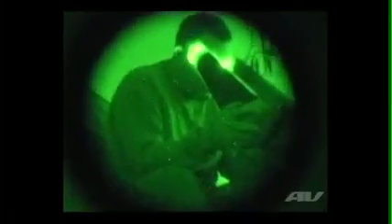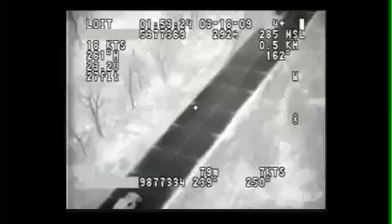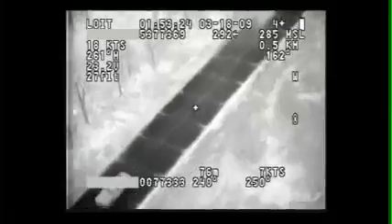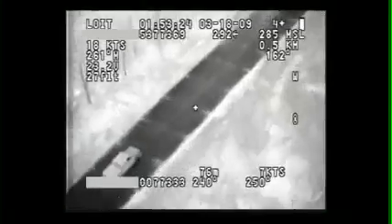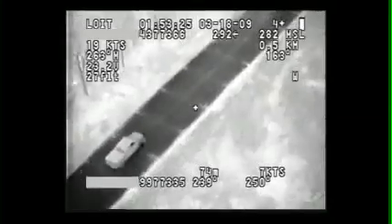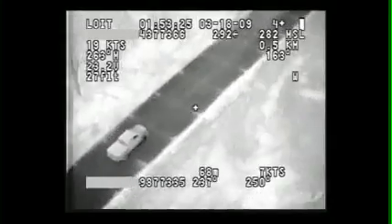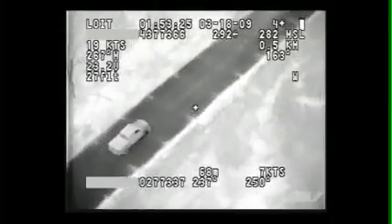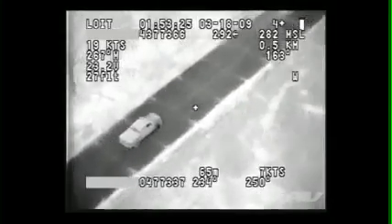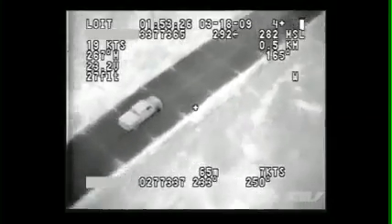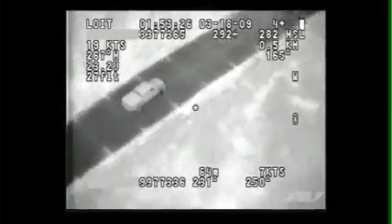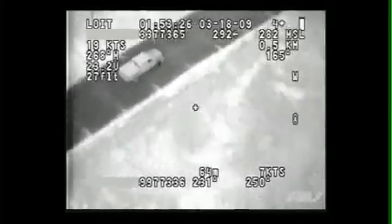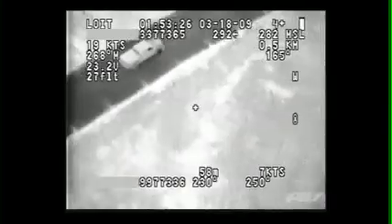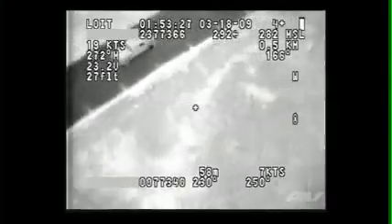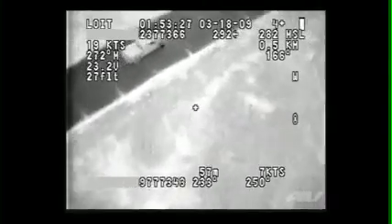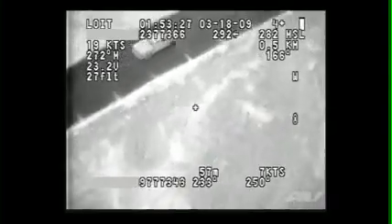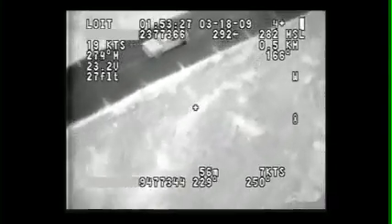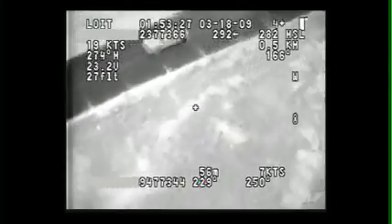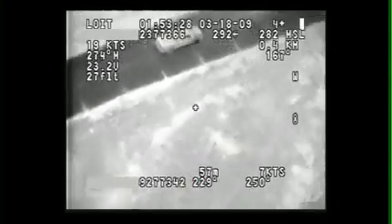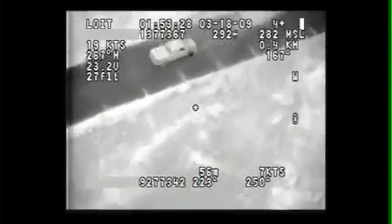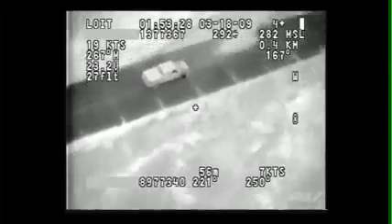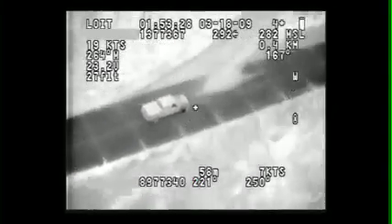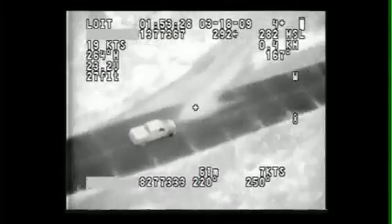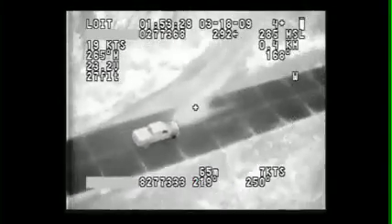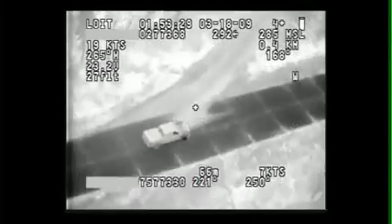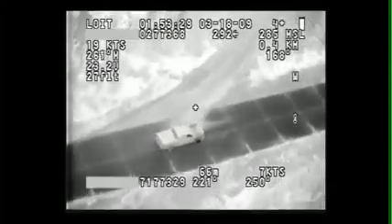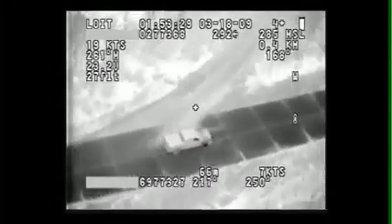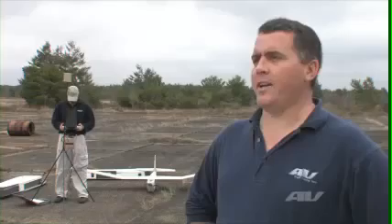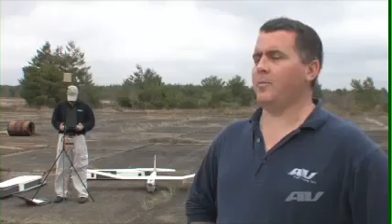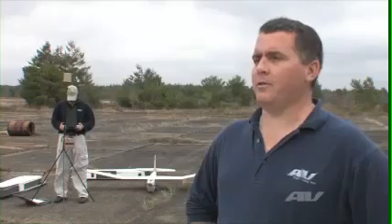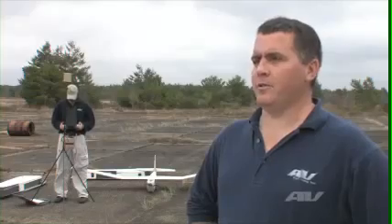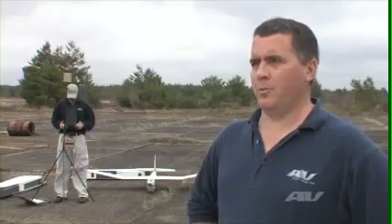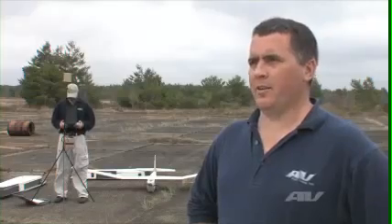The payload also houses an infrared camera to be used for nighttime operations, as well as an 860 nanometer laser illuminator.